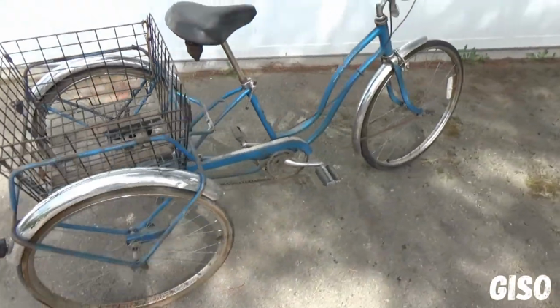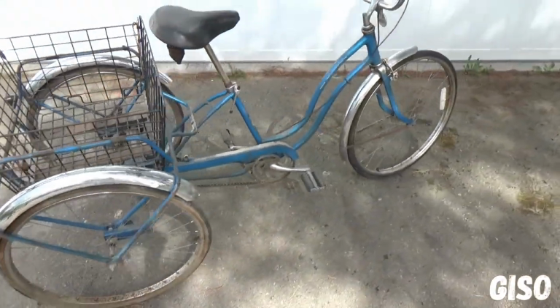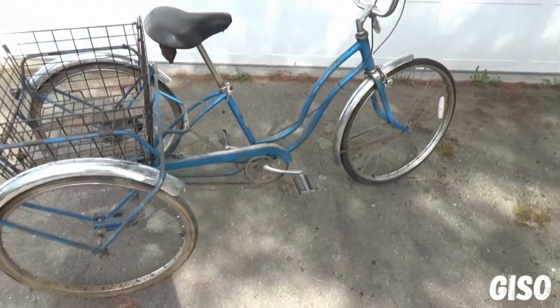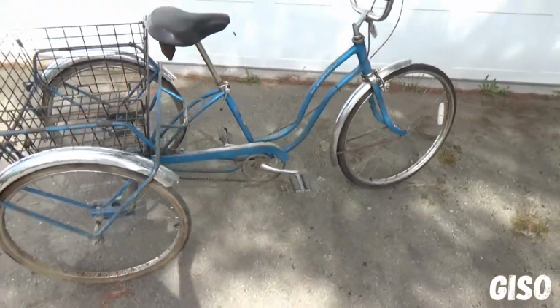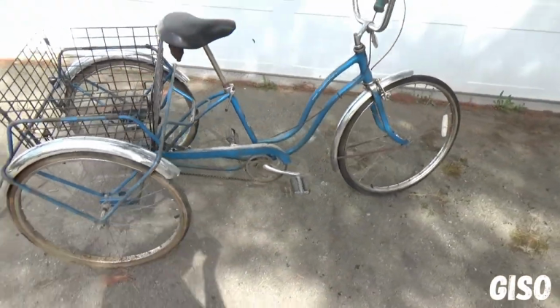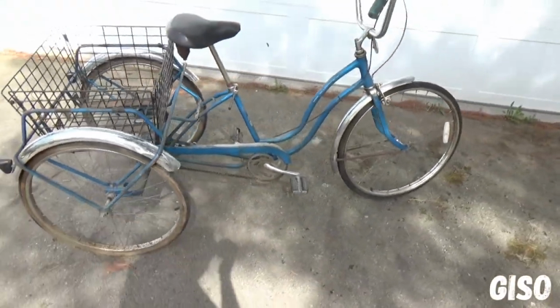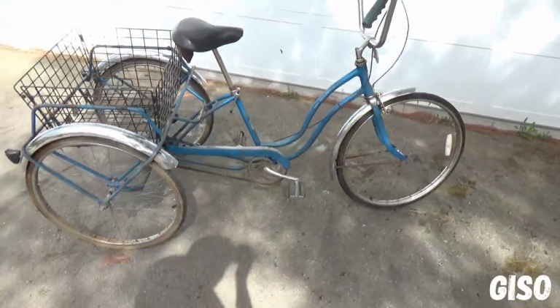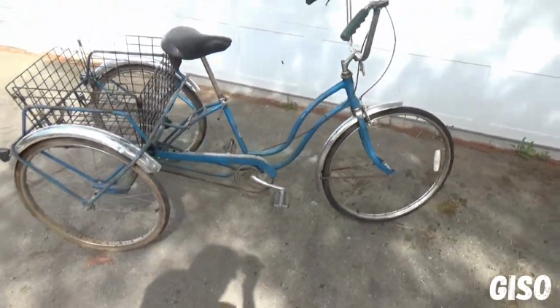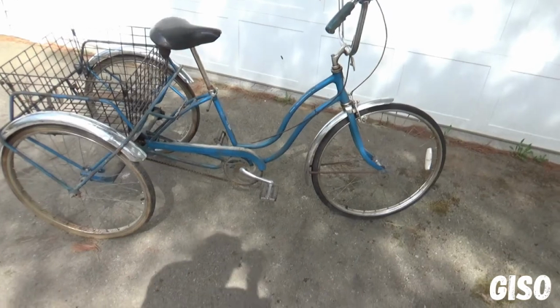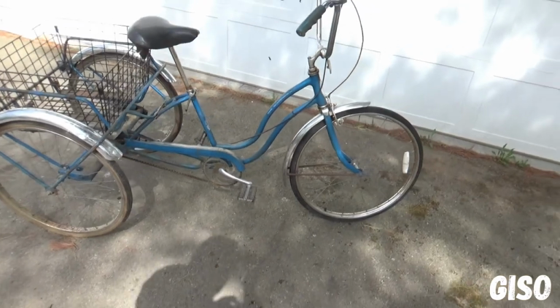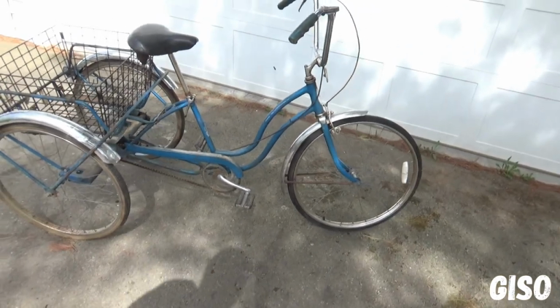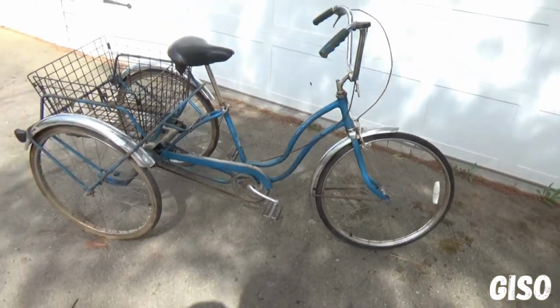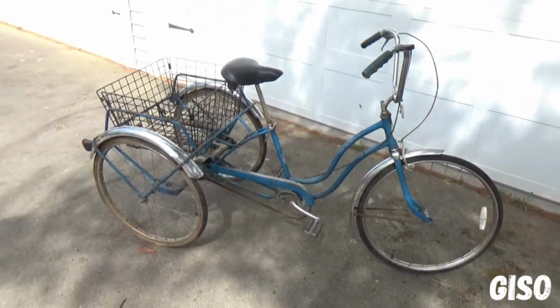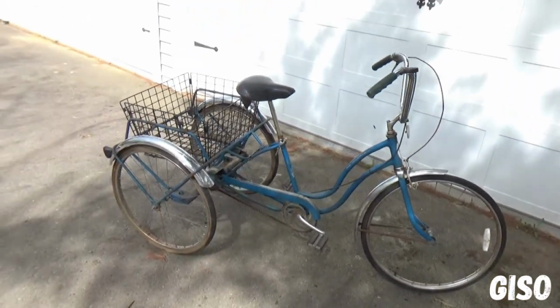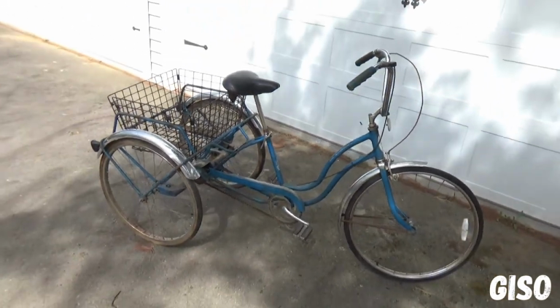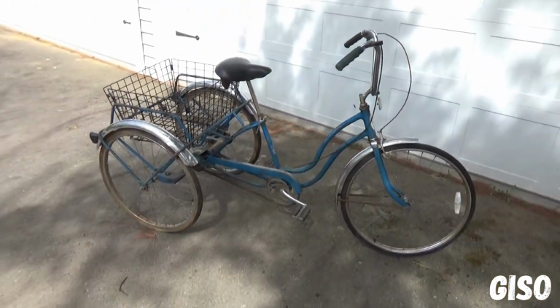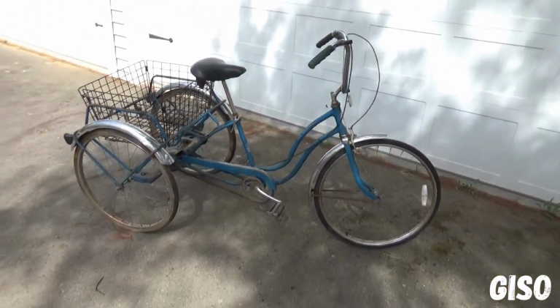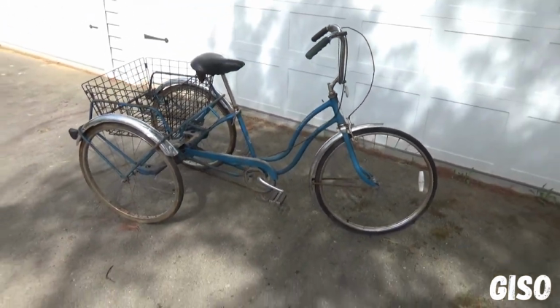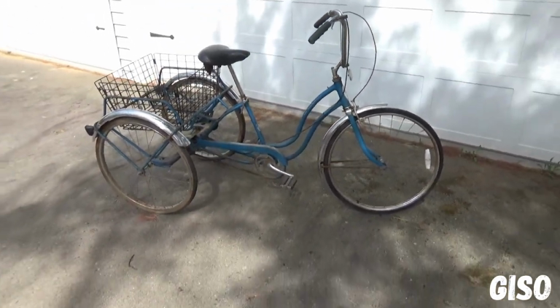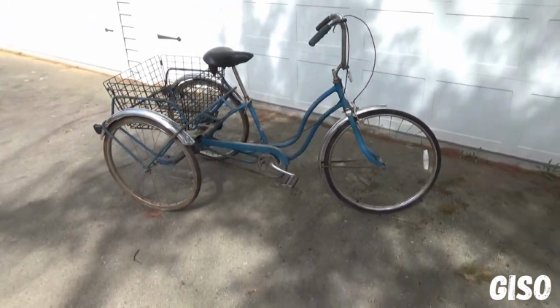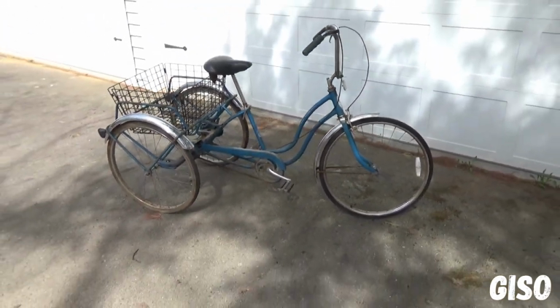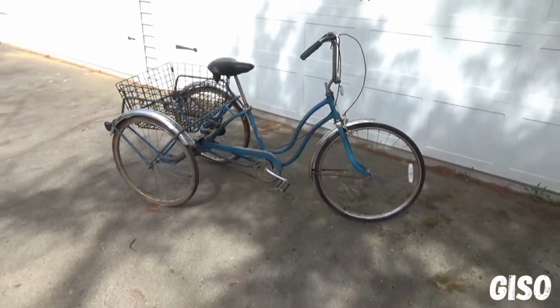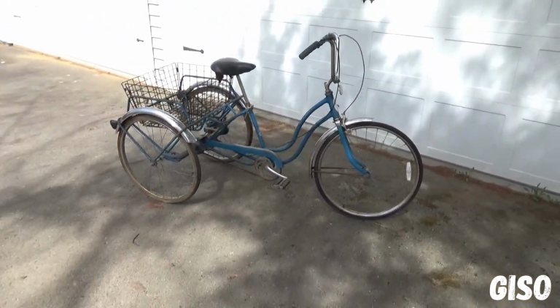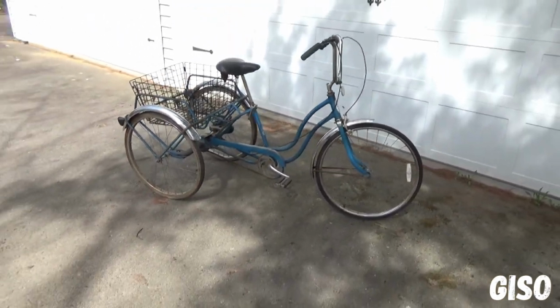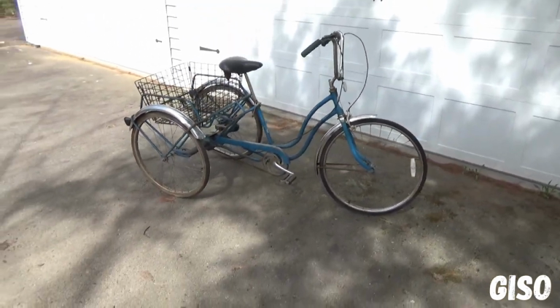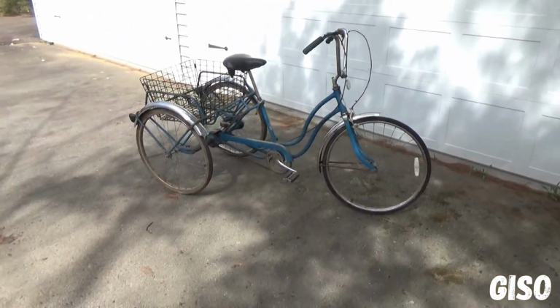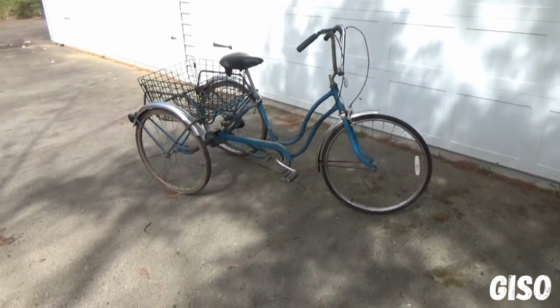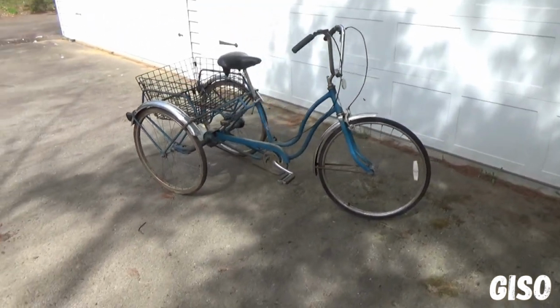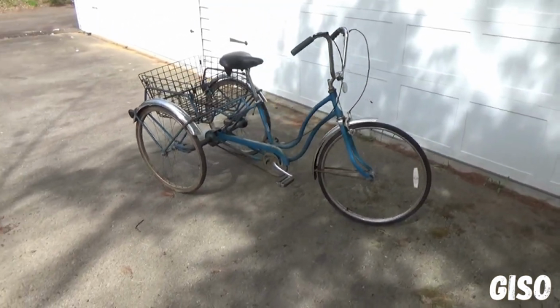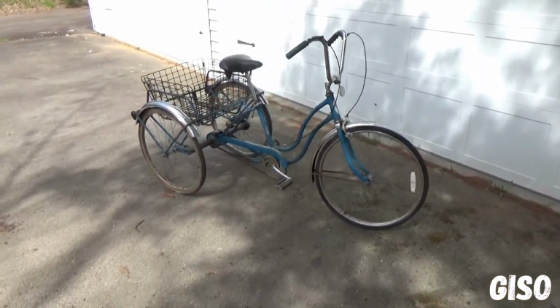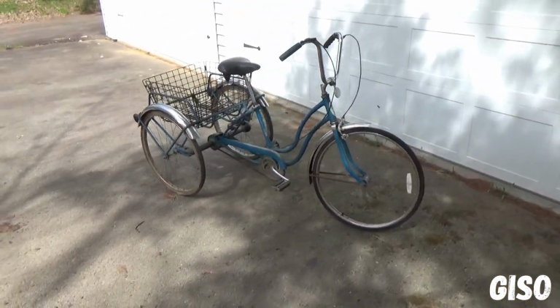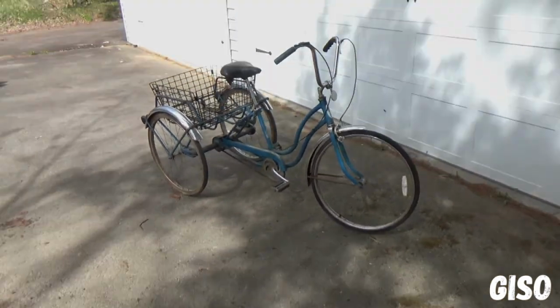First edition. 1968 Schwinn adult tri-wheeler. Thanks for watching.